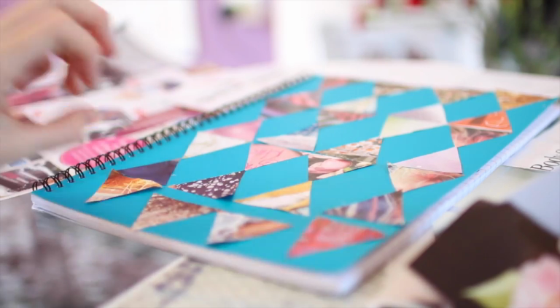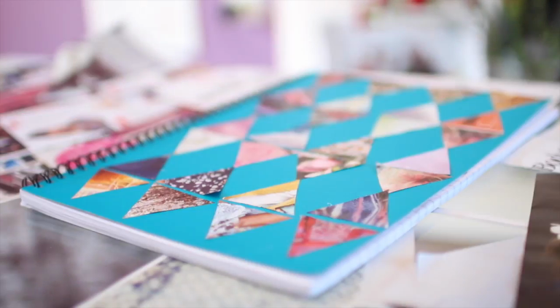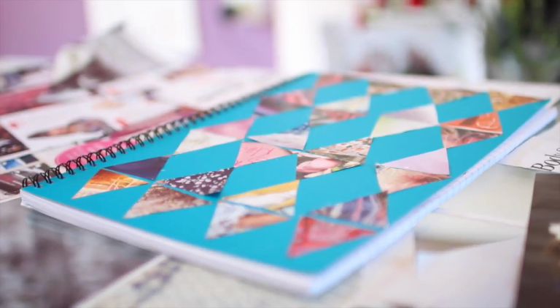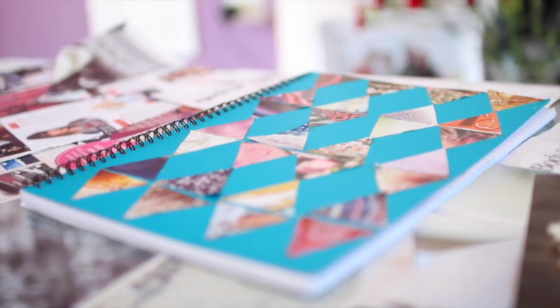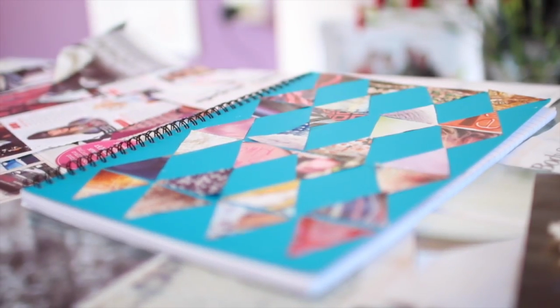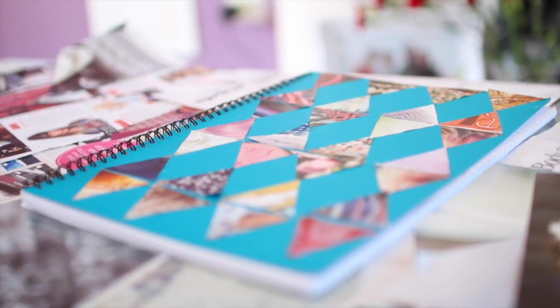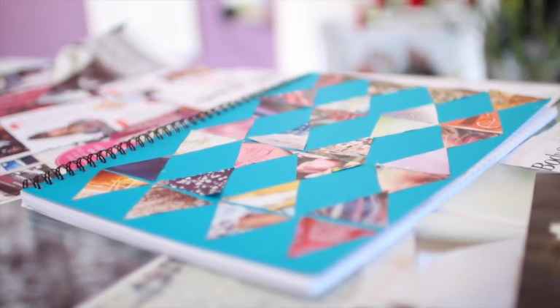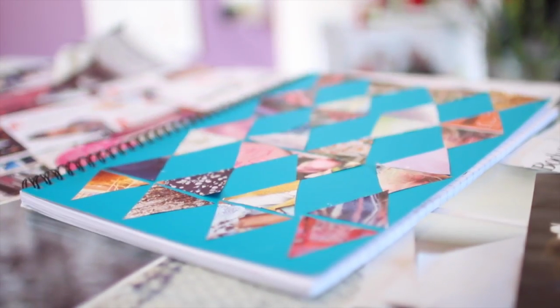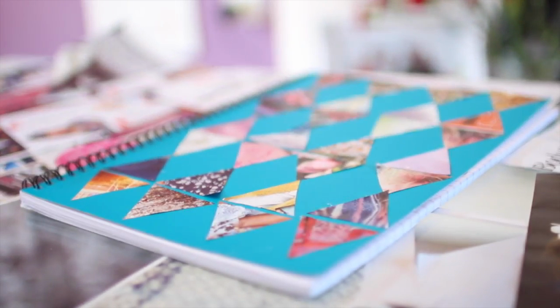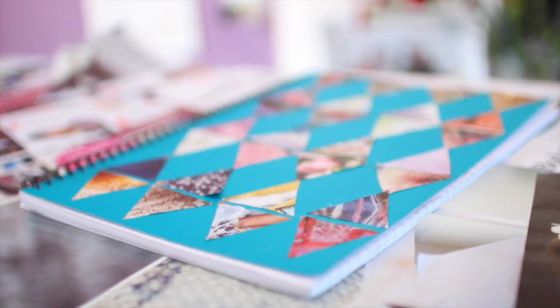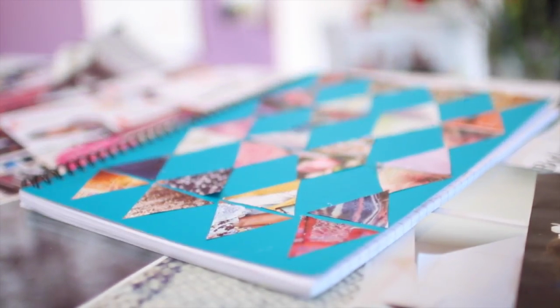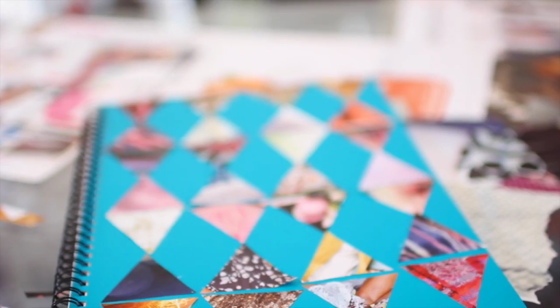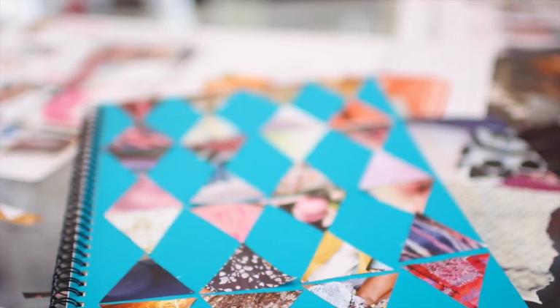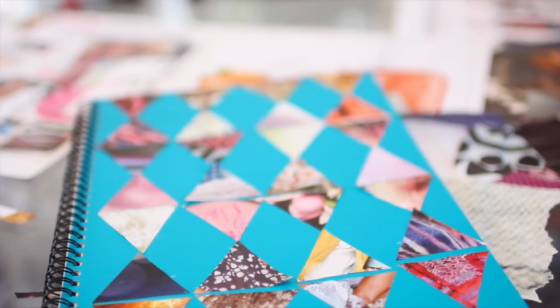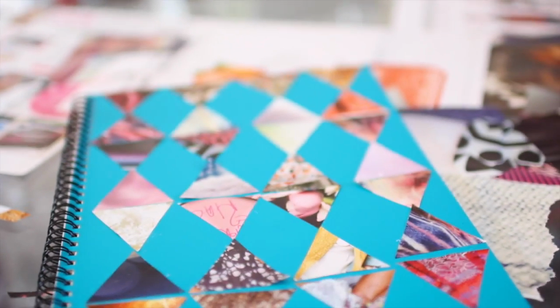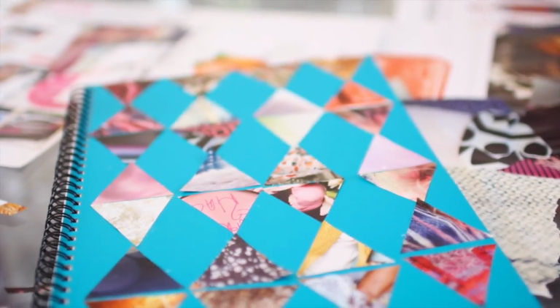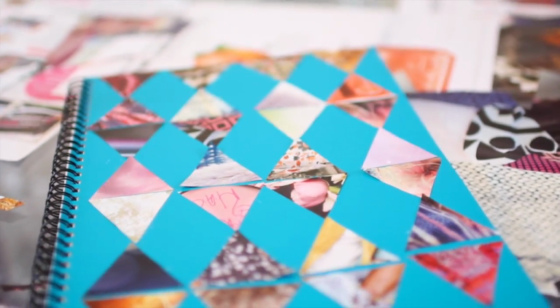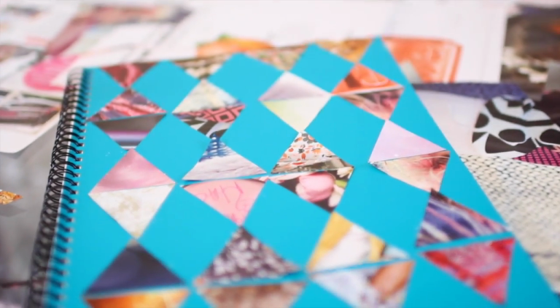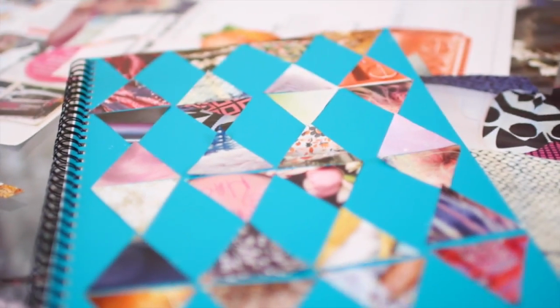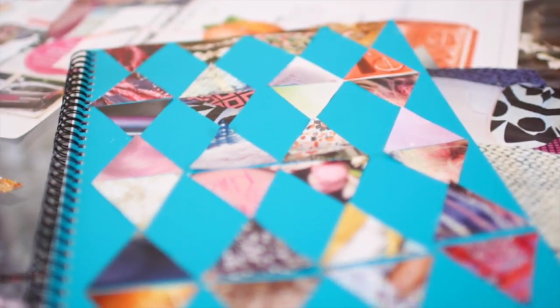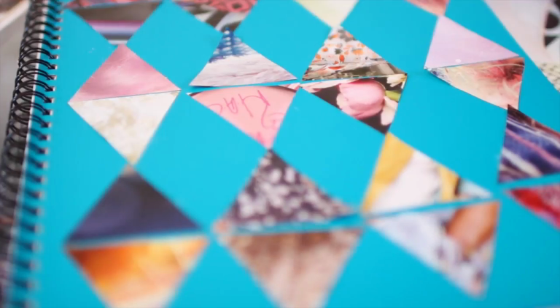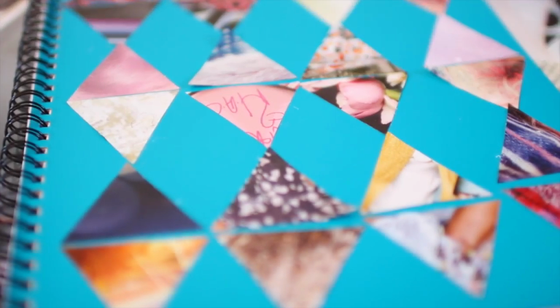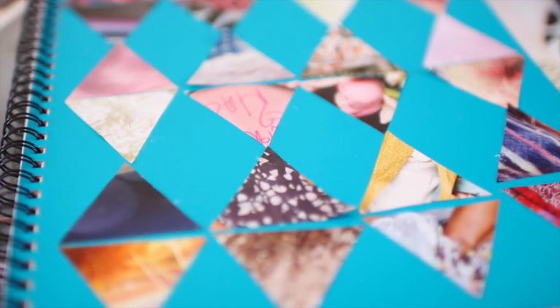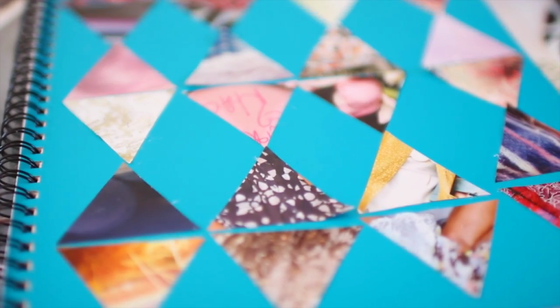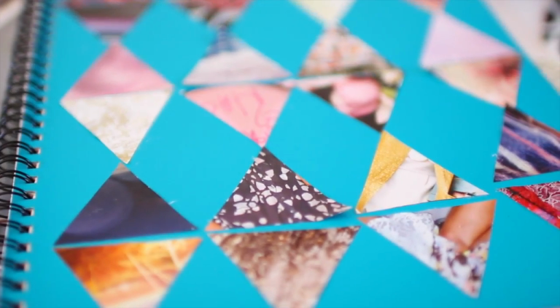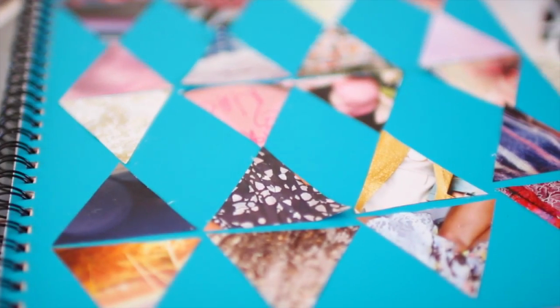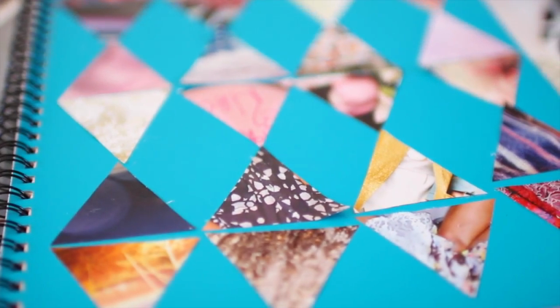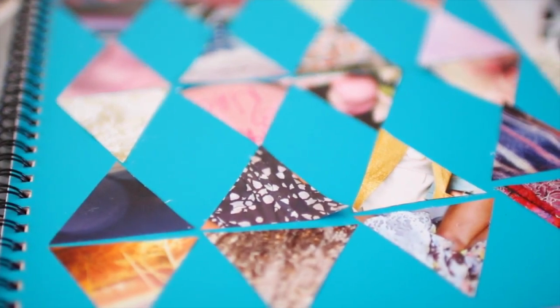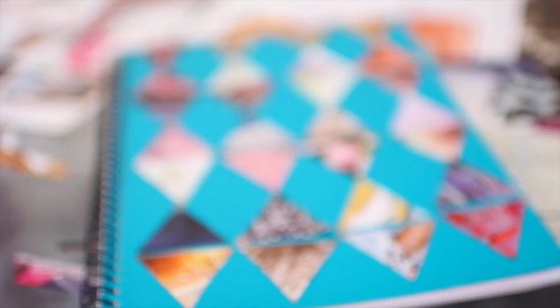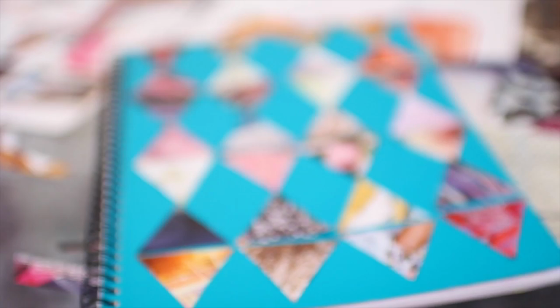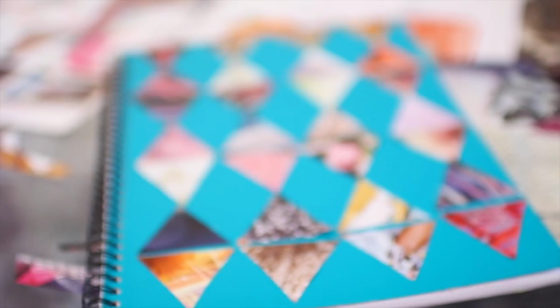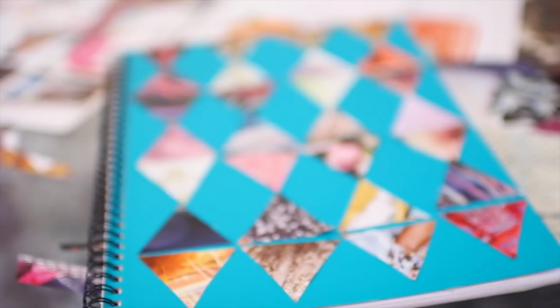And then you are finished. Thanks so much for watching. If you recreate this DIY be sure to tweet it to me at beautybycat08.